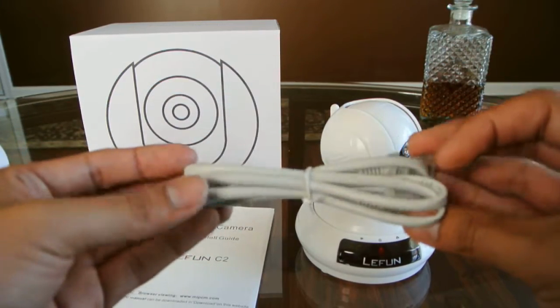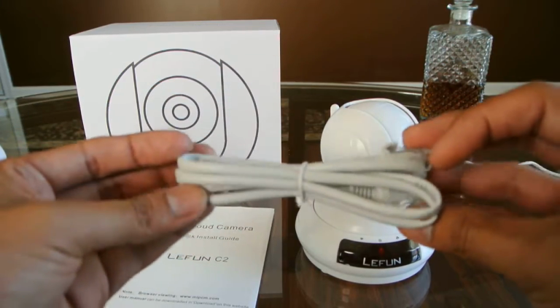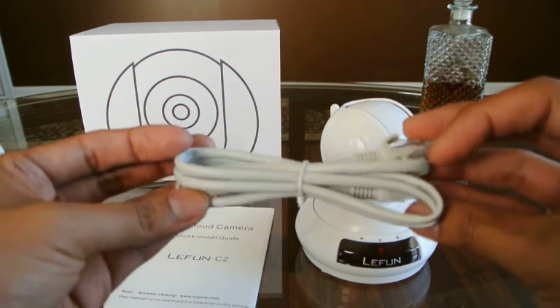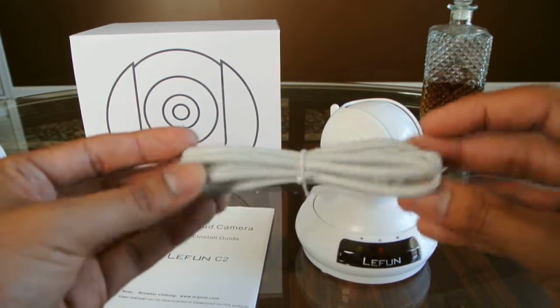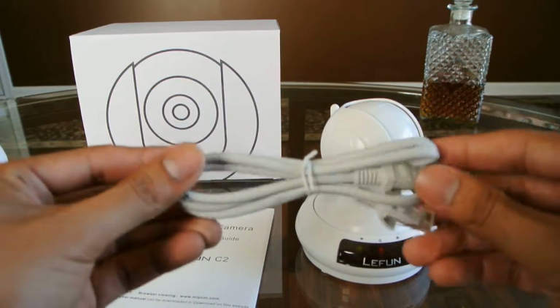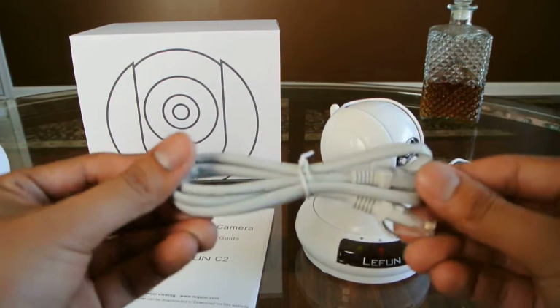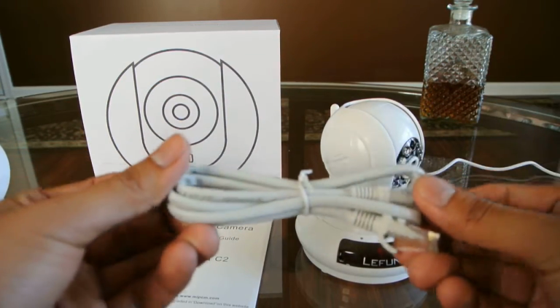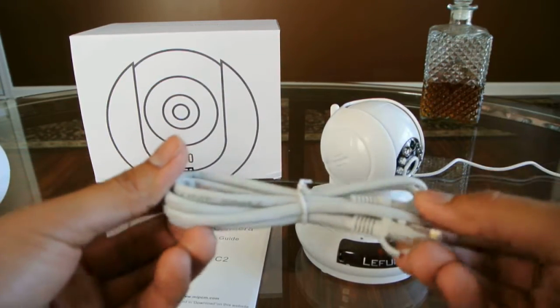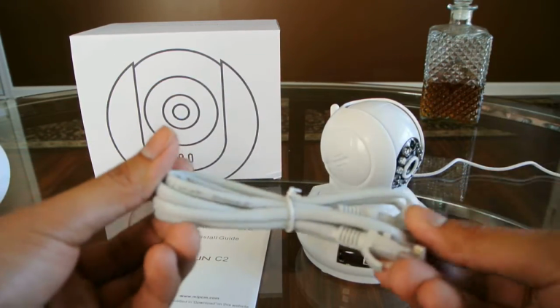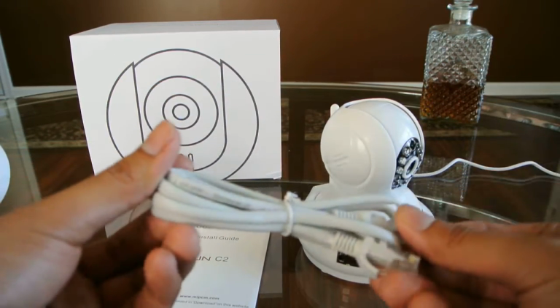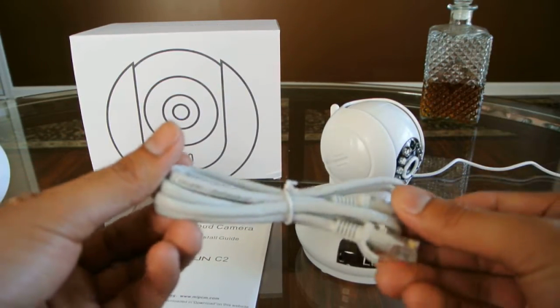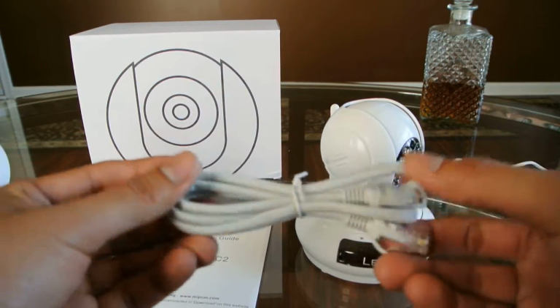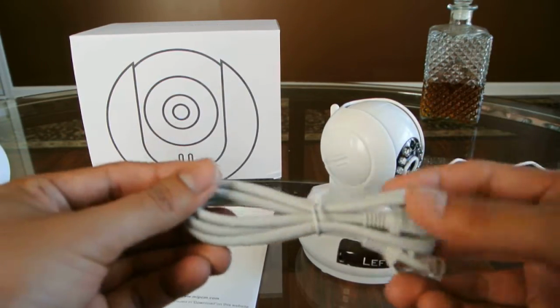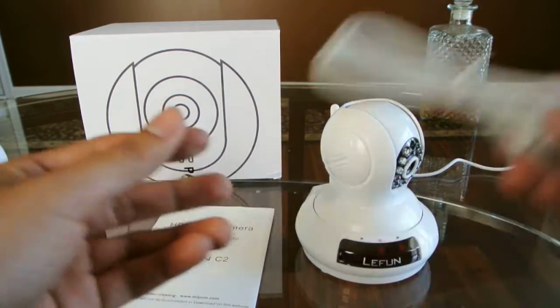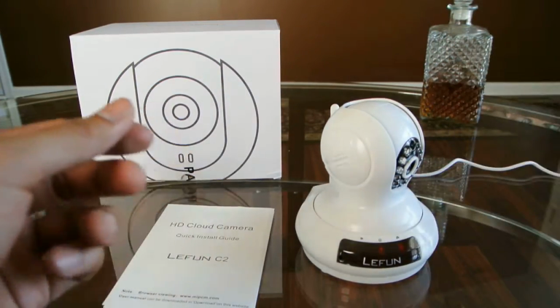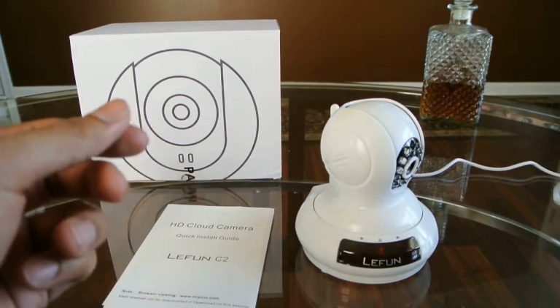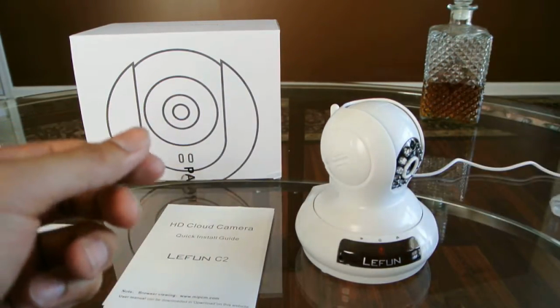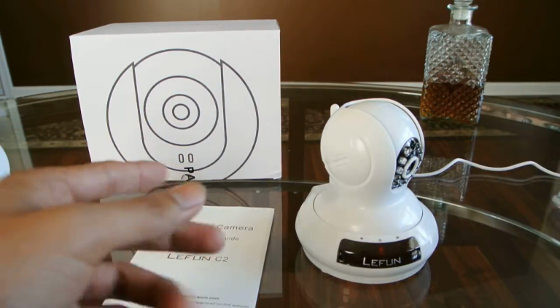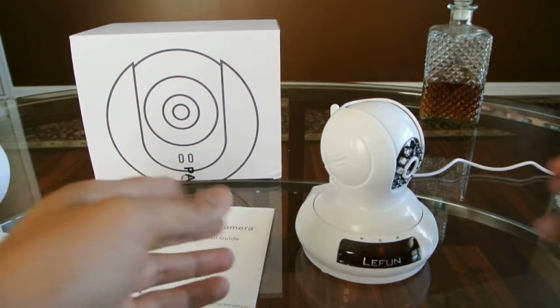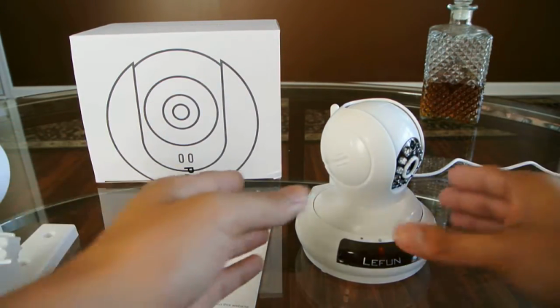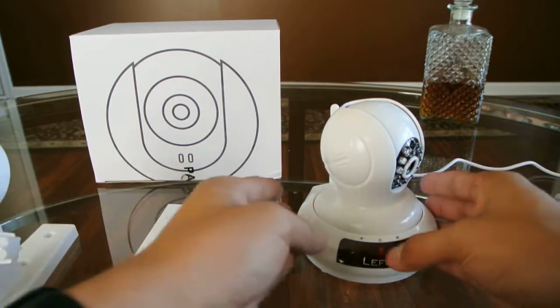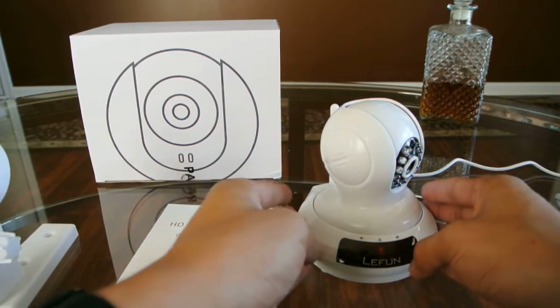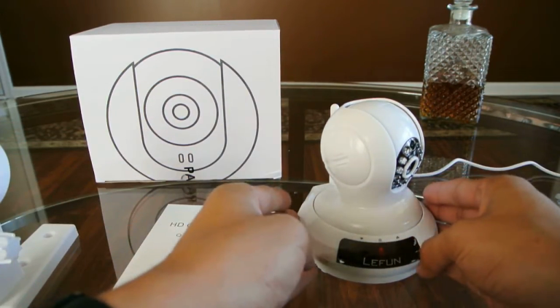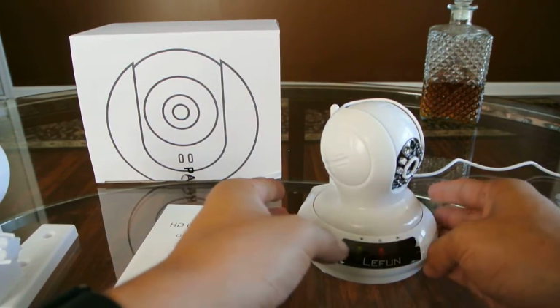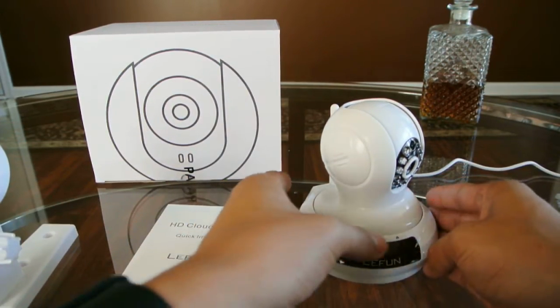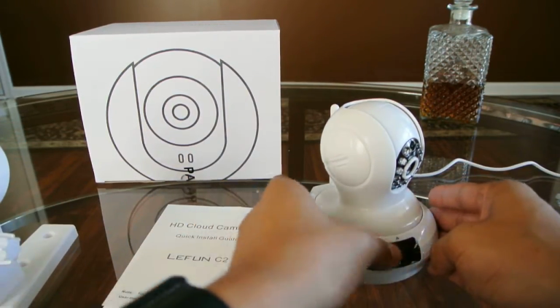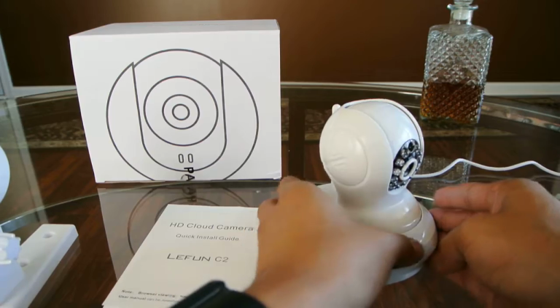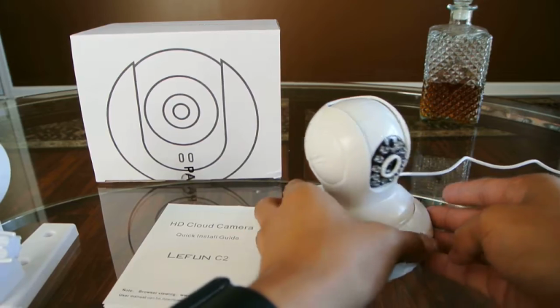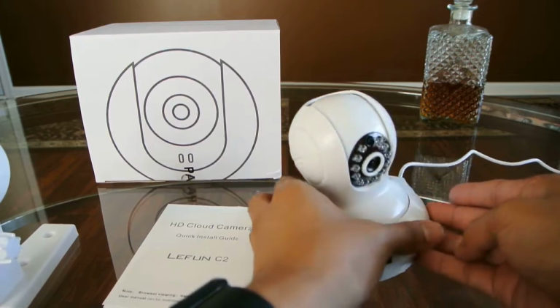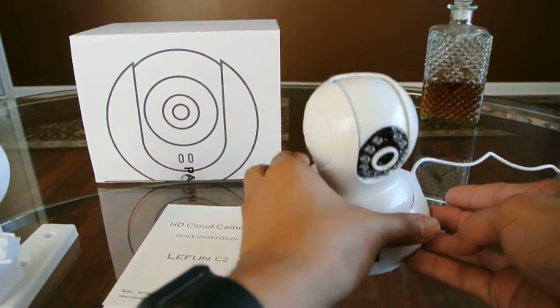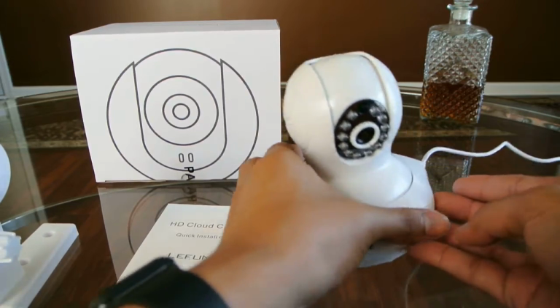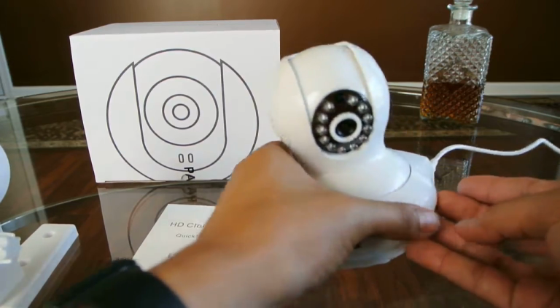An ethernet cord to set up to the router, the camera itself, and also the power supply.